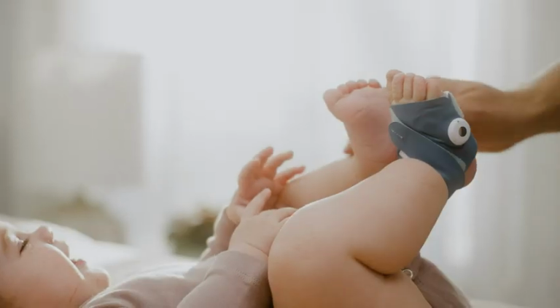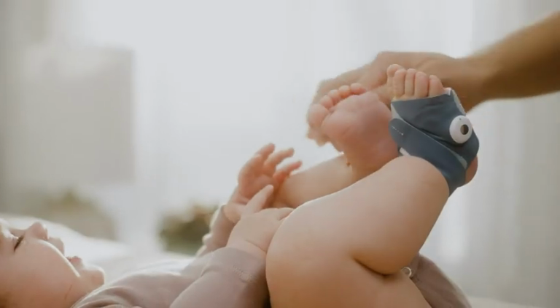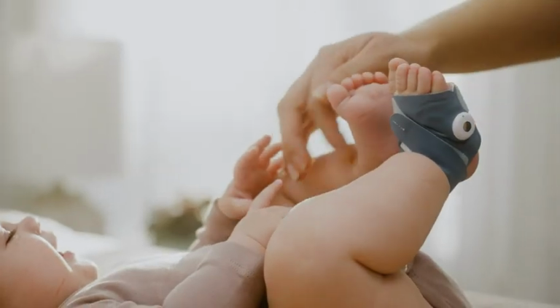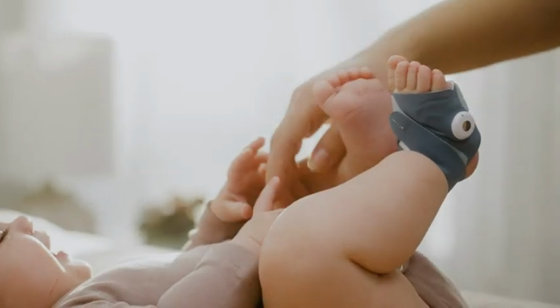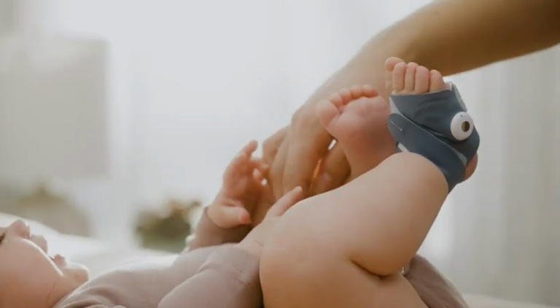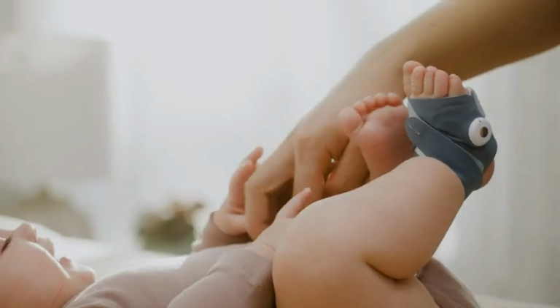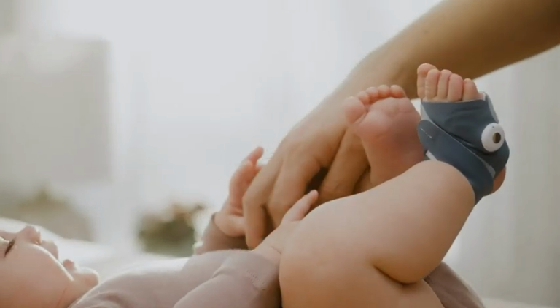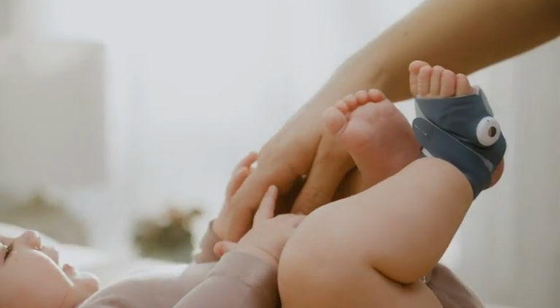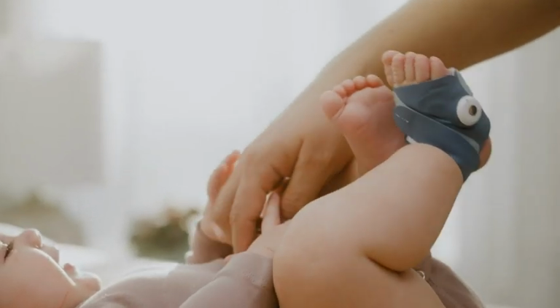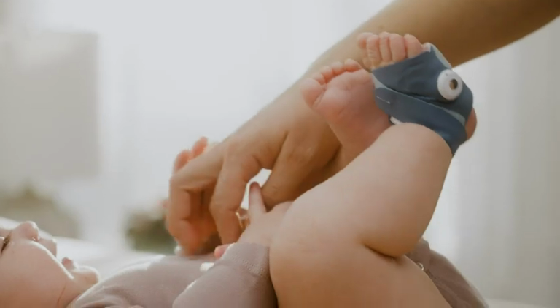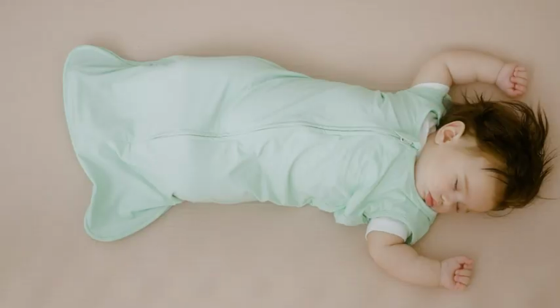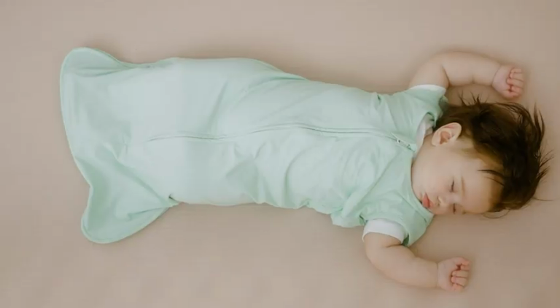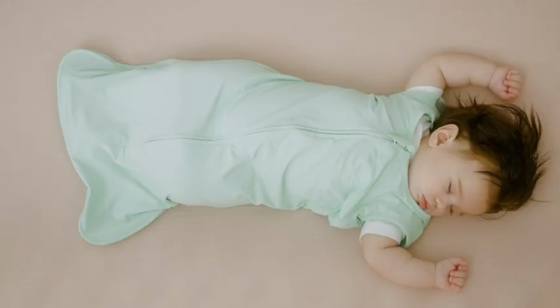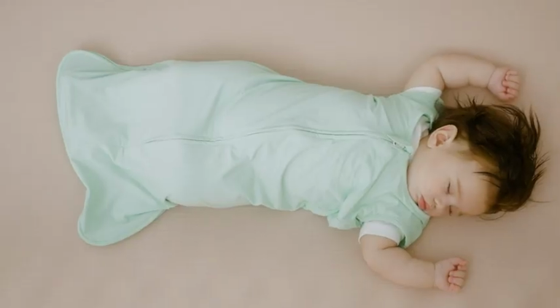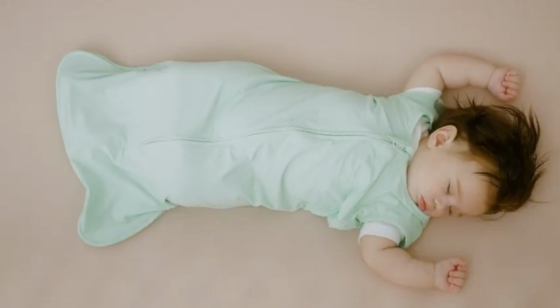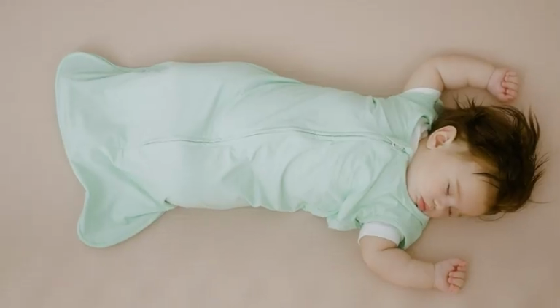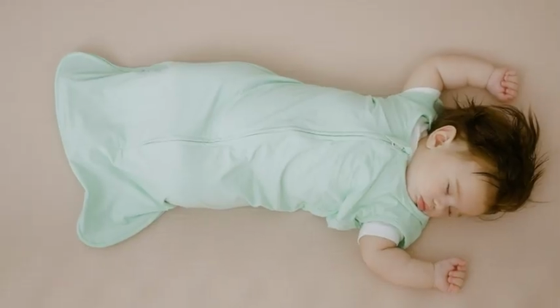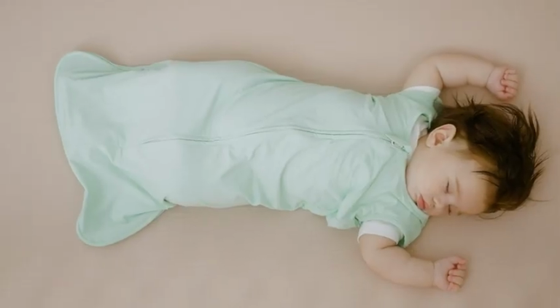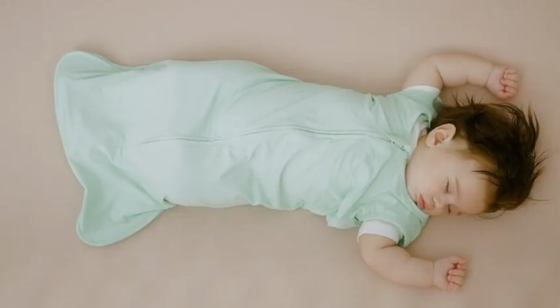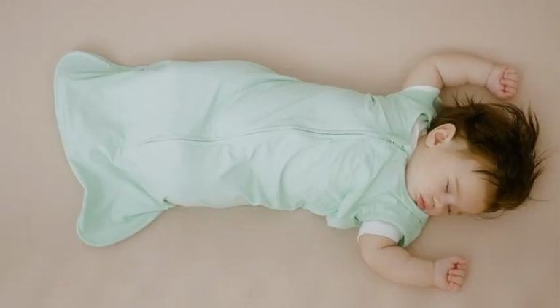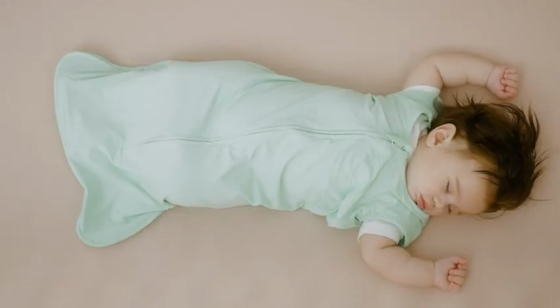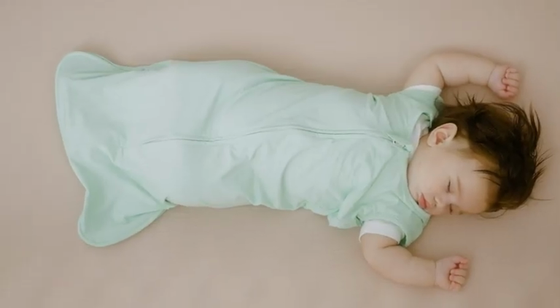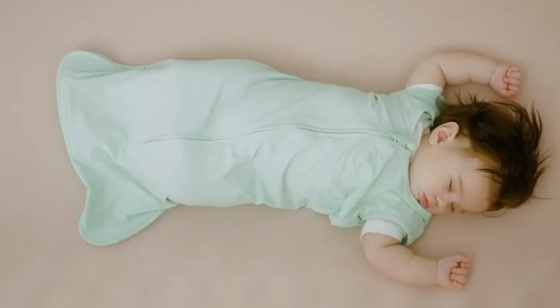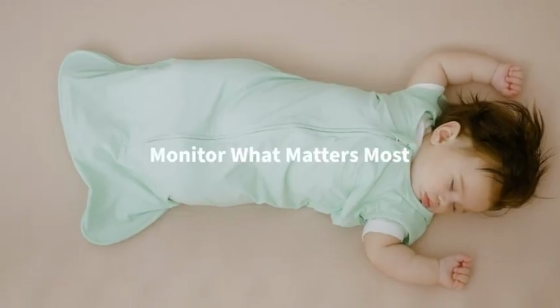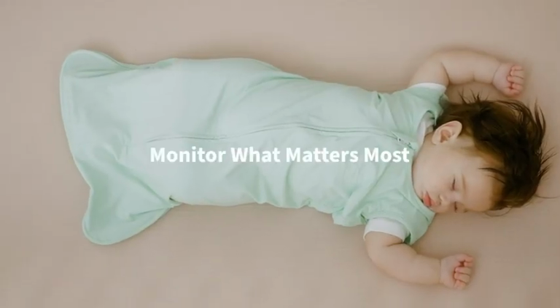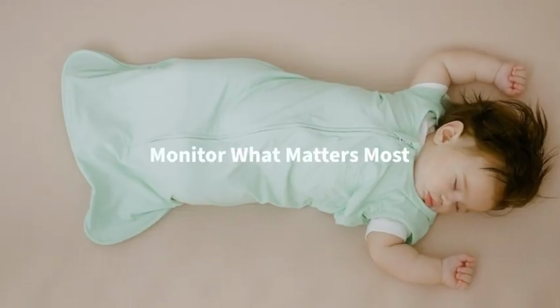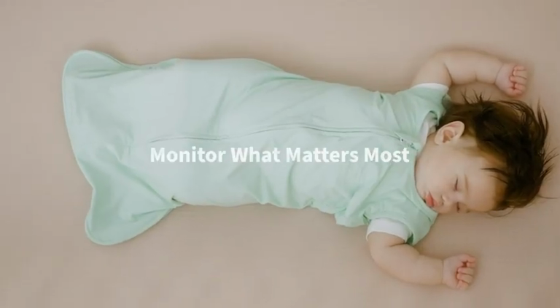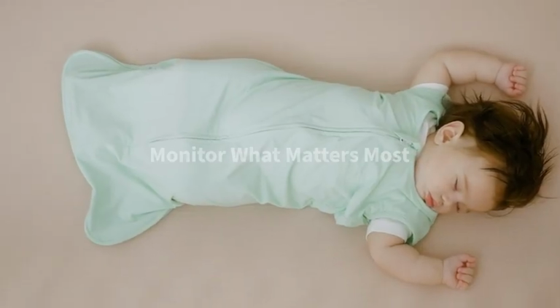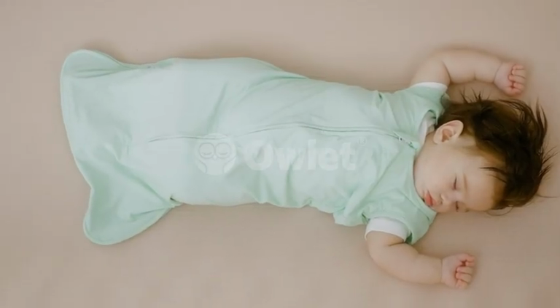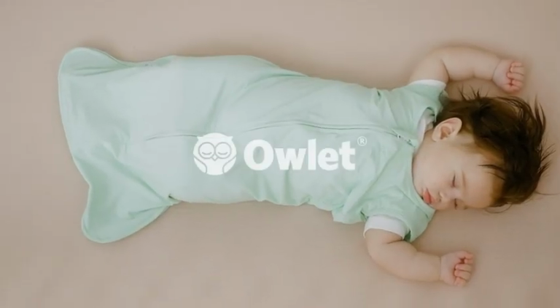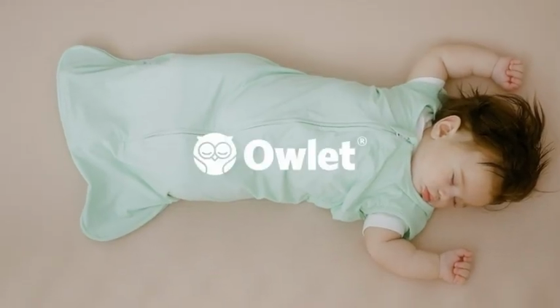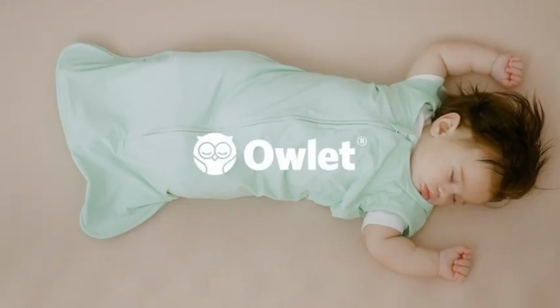Let us help you plan your day and your to-do list without worrying if you're stretching your little one too thin. Monitor what matters most with Owlet.